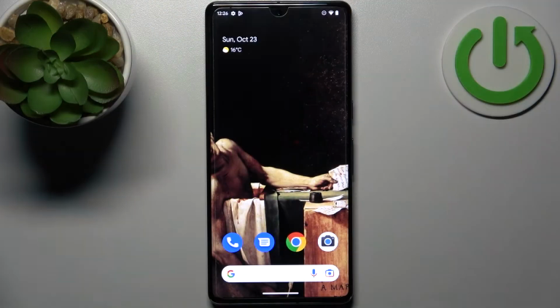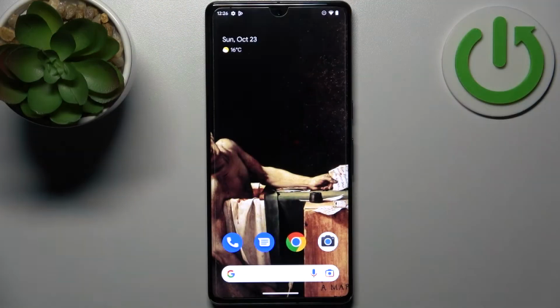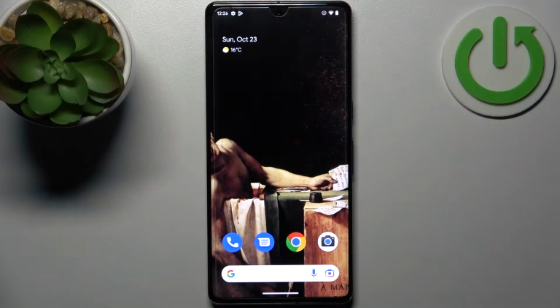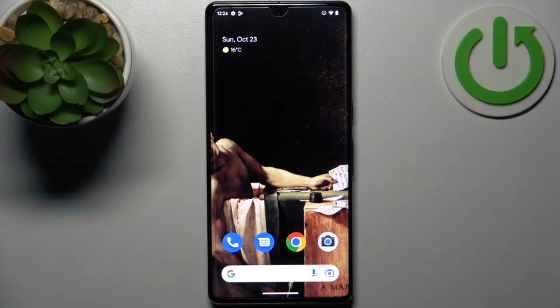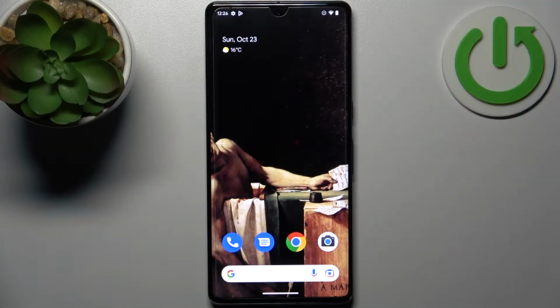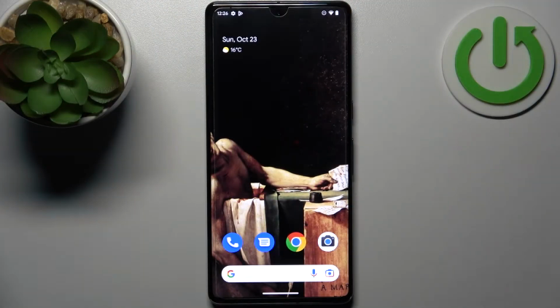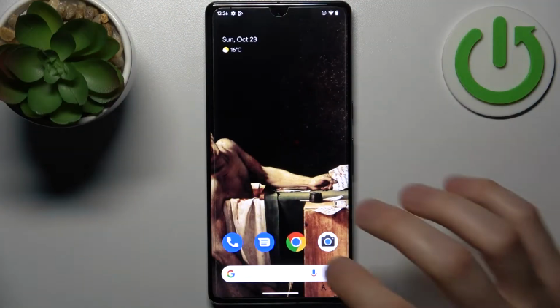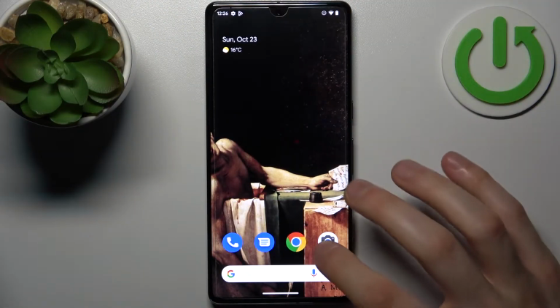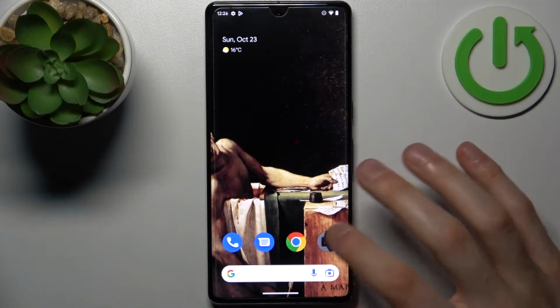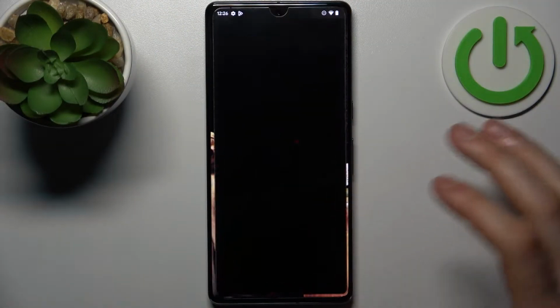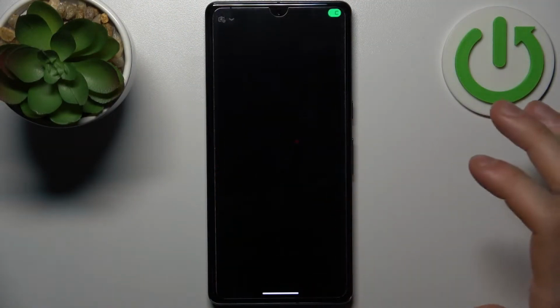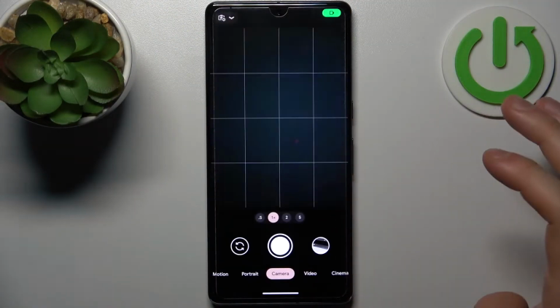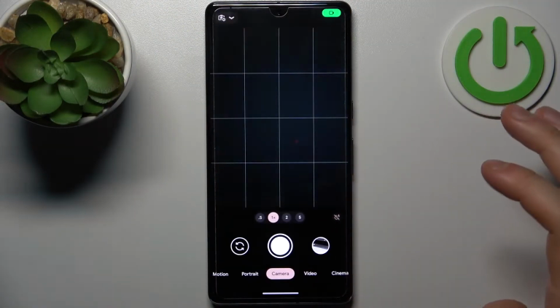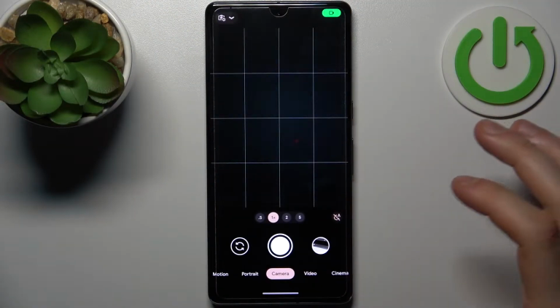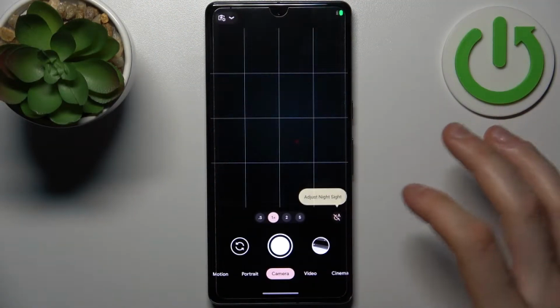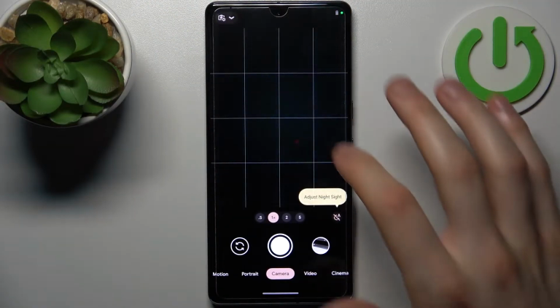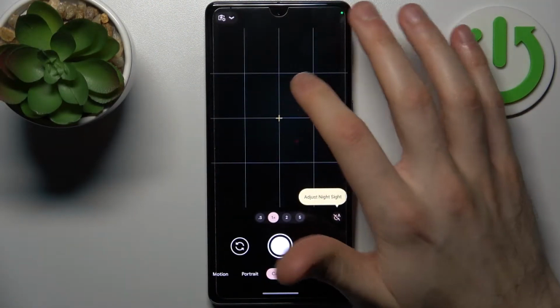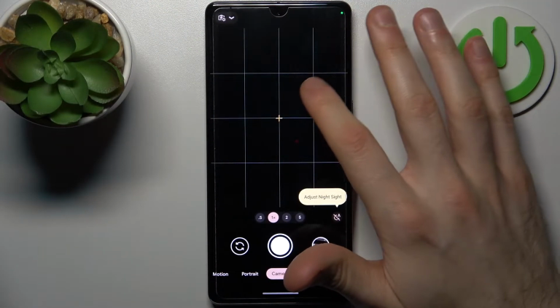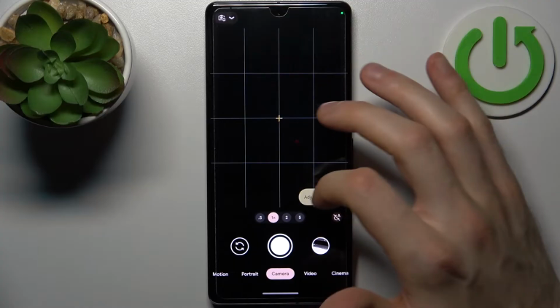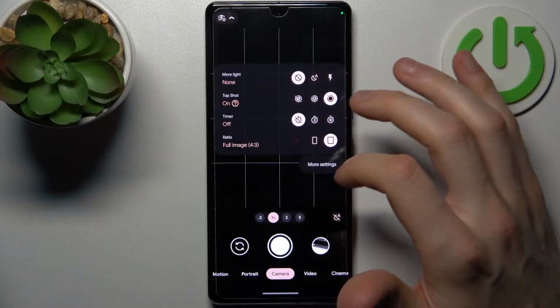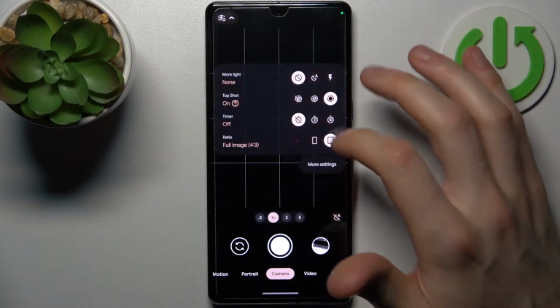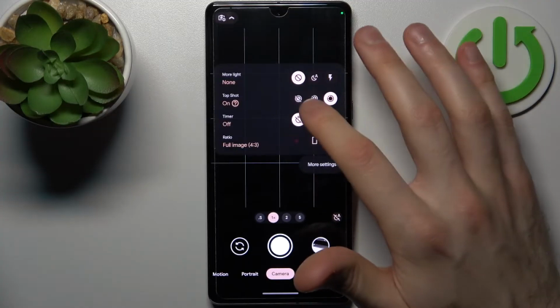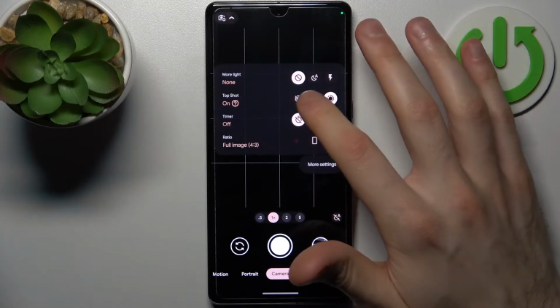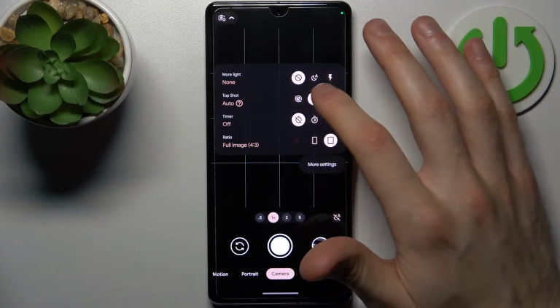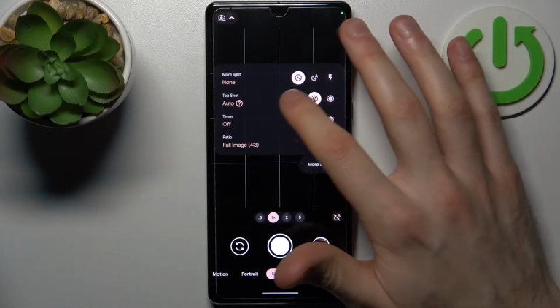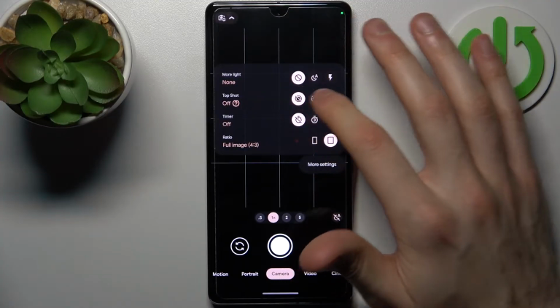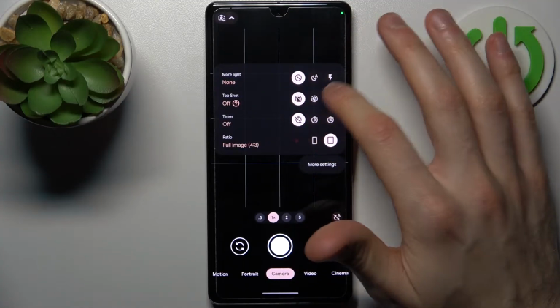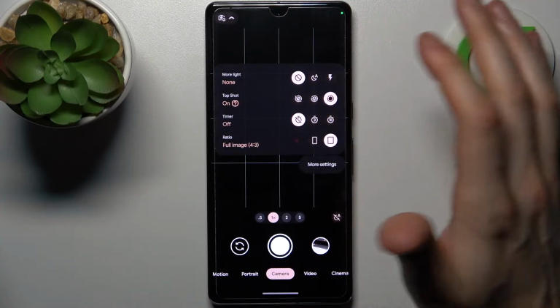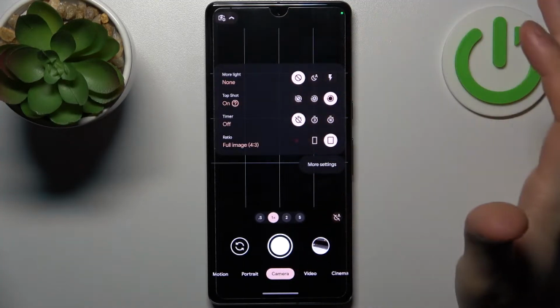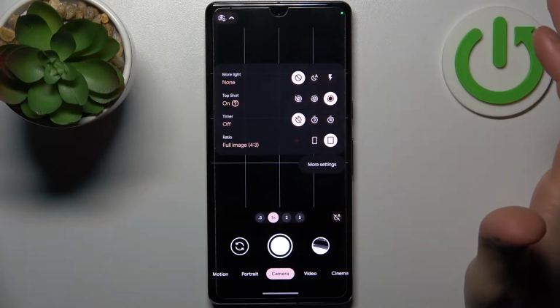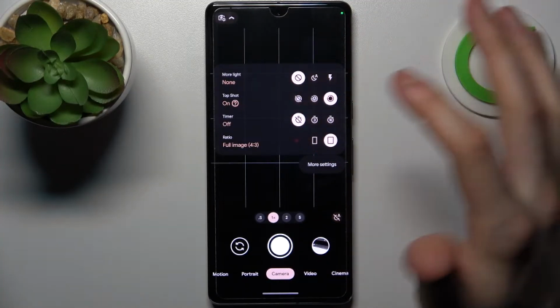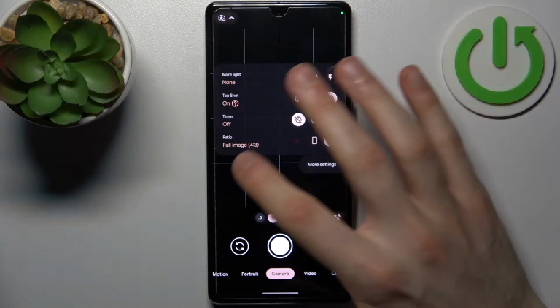To do this, firstly you have to open the camera, then swipe your finger like this and enable the Top Shot feature.